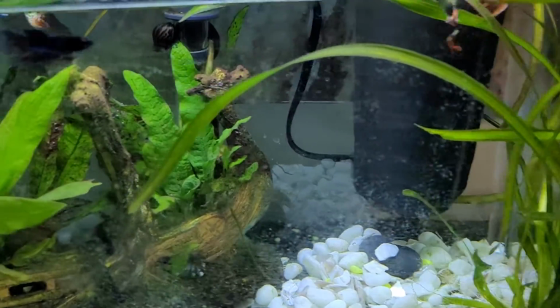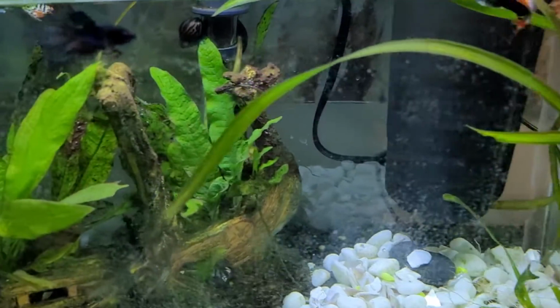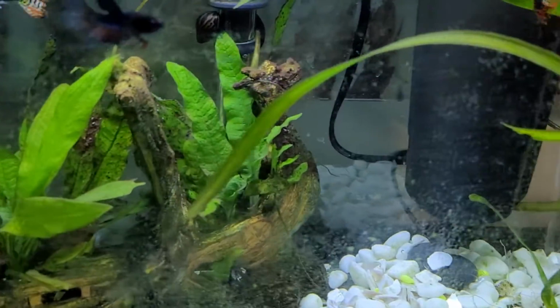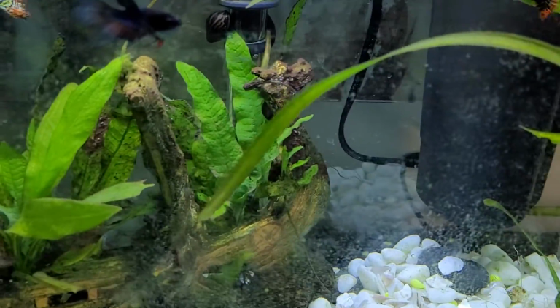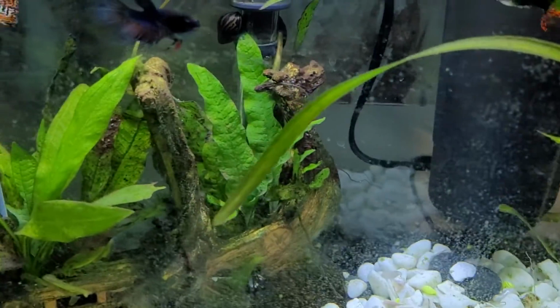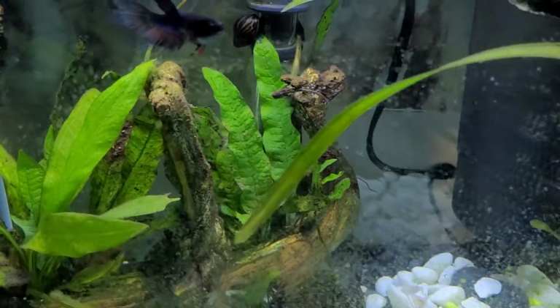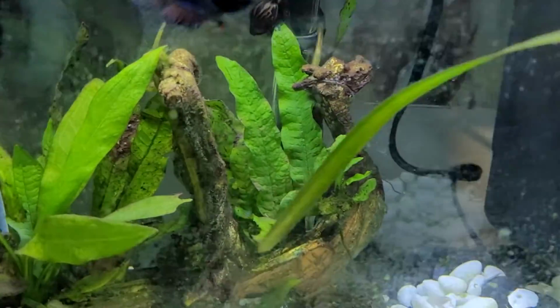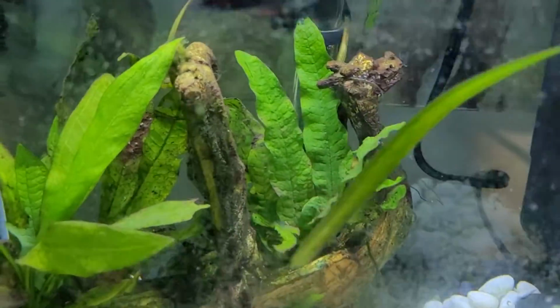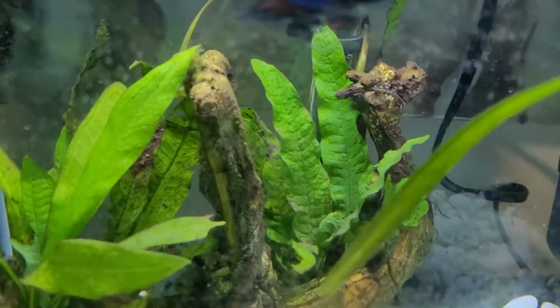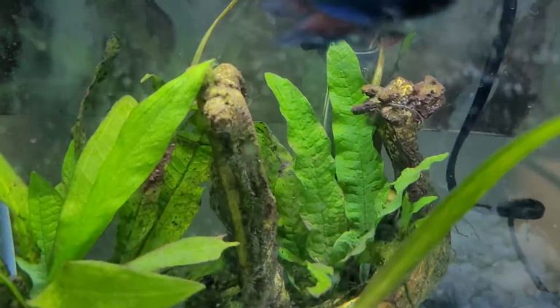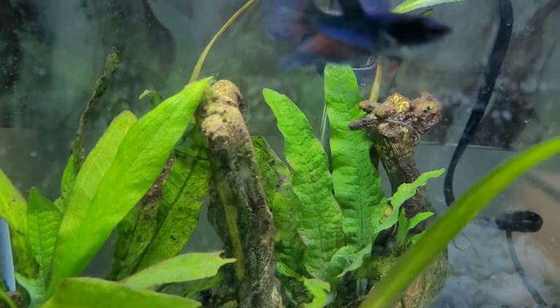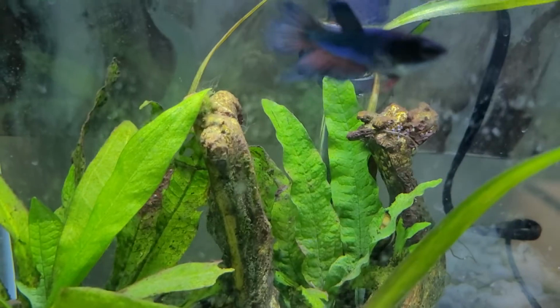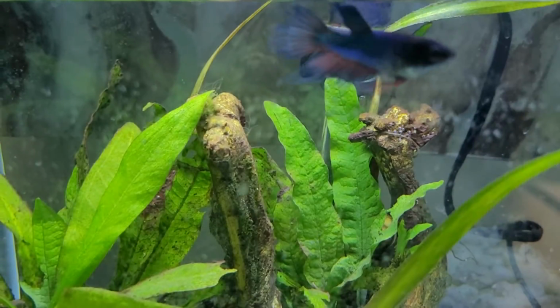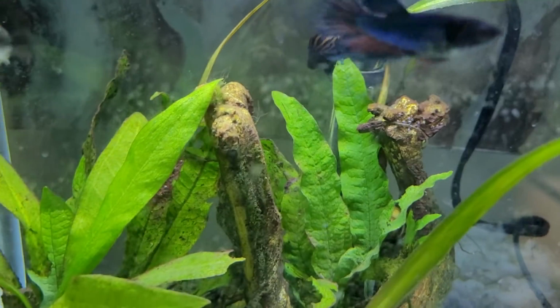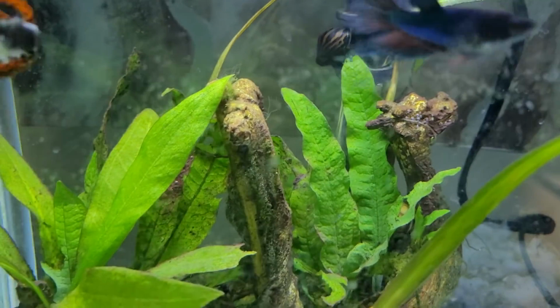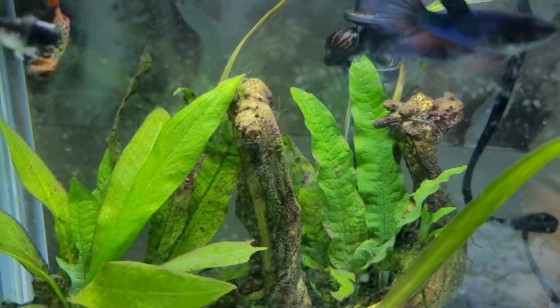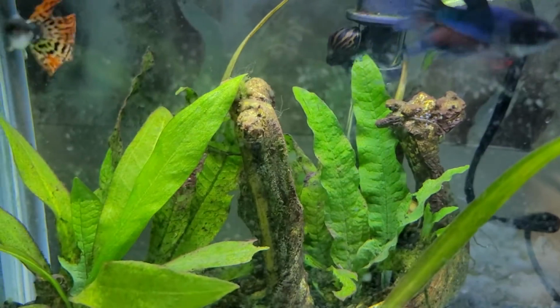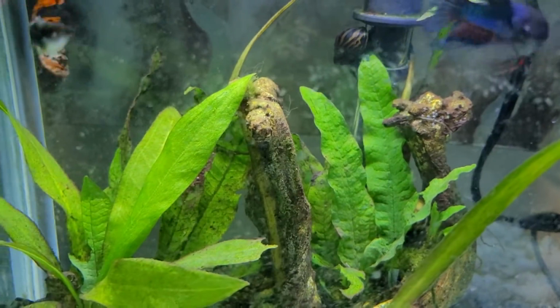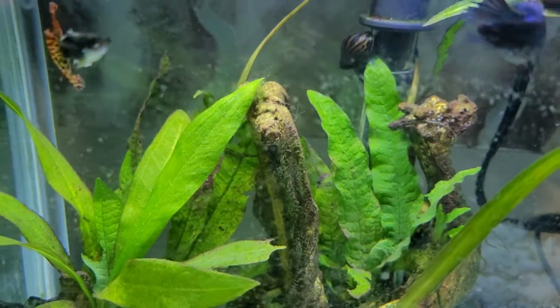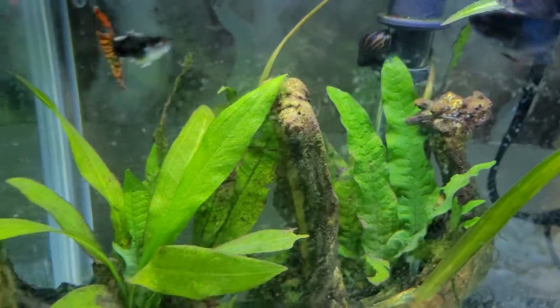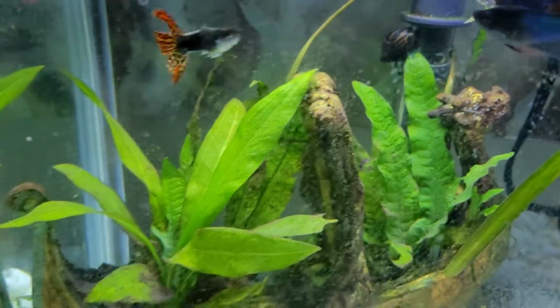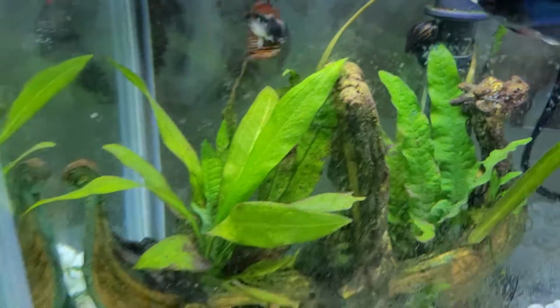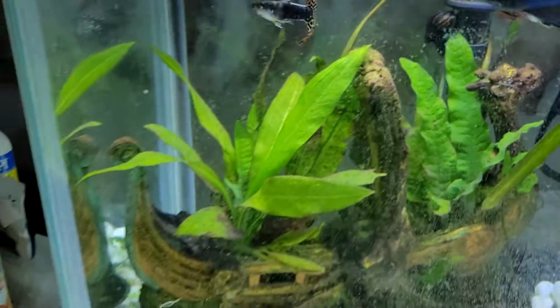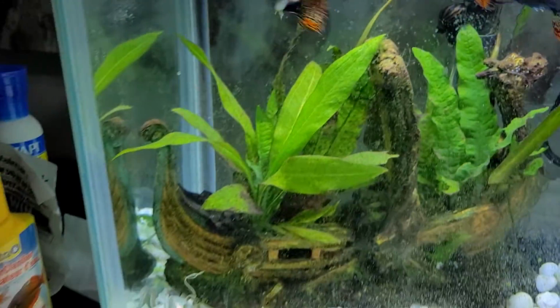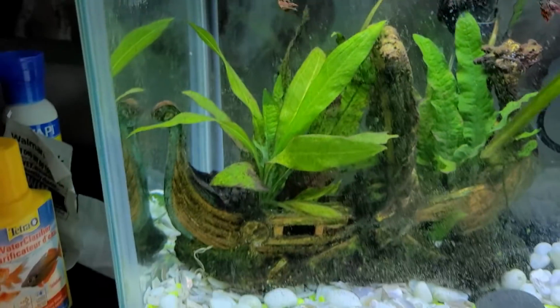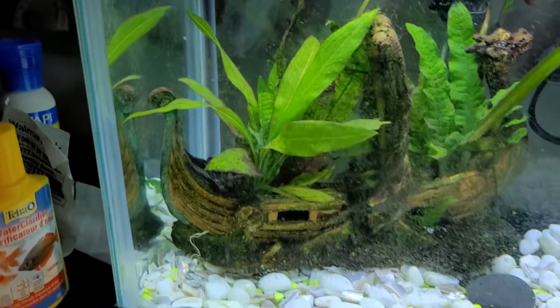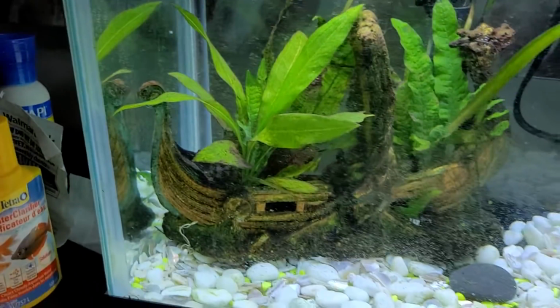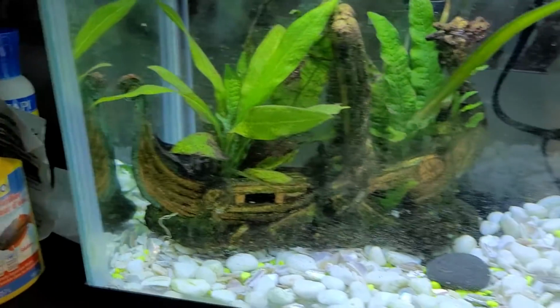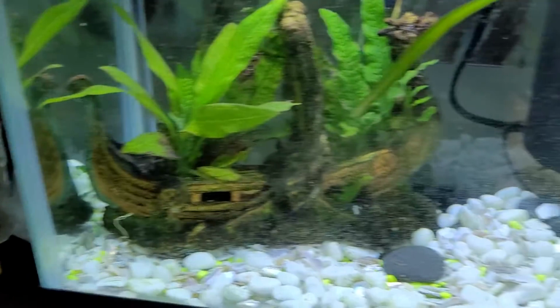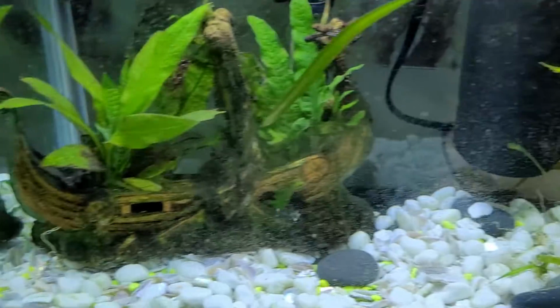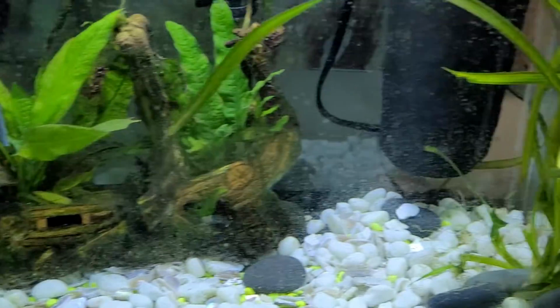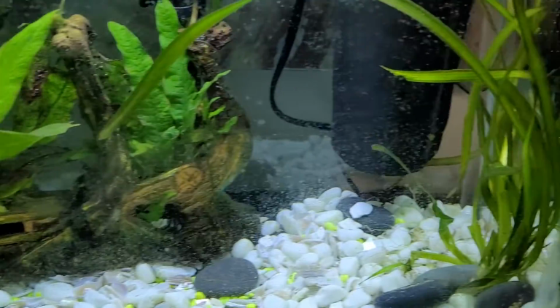In the back they've got the heater. I also have a snail back there — there are two of them, but I don't know where the other one is.